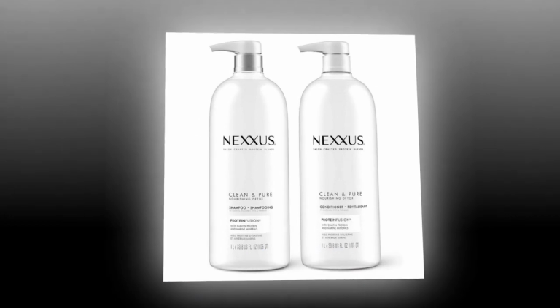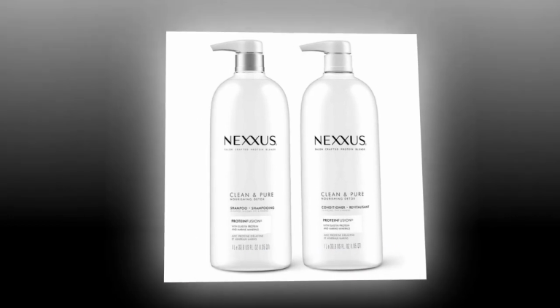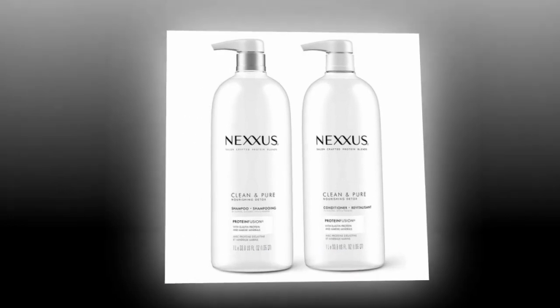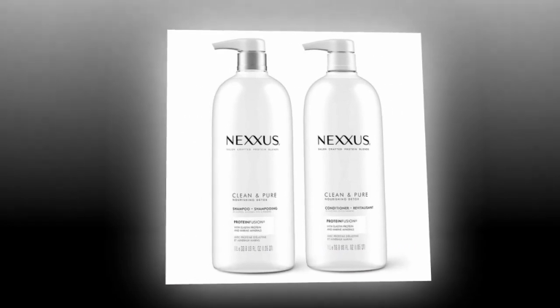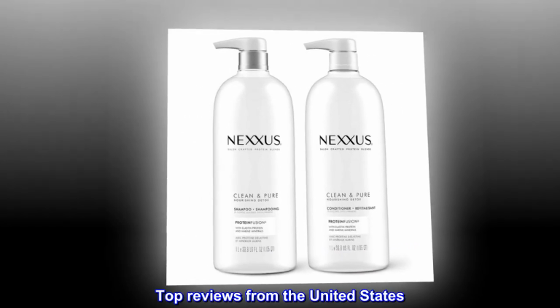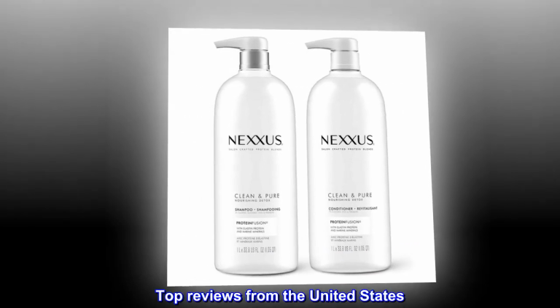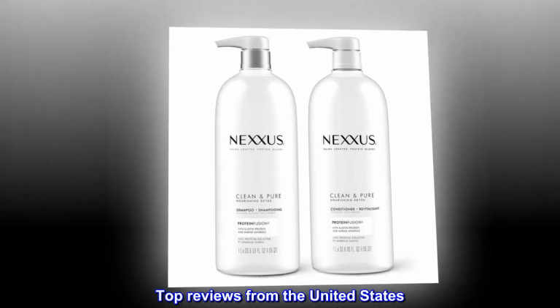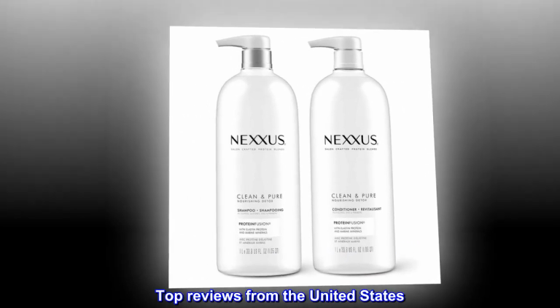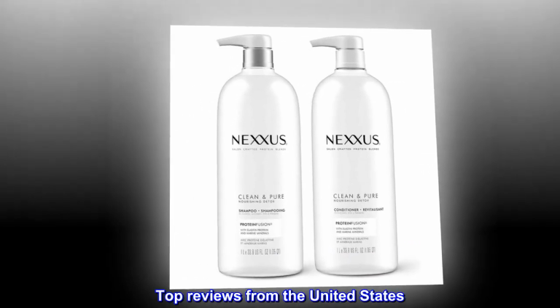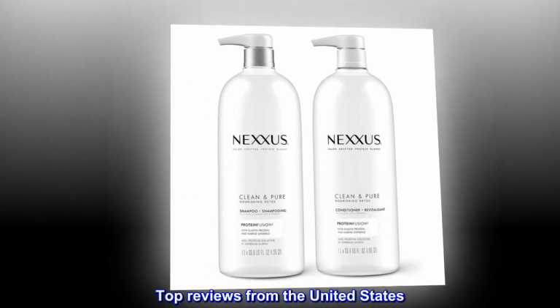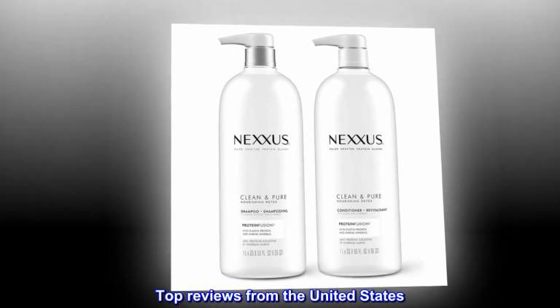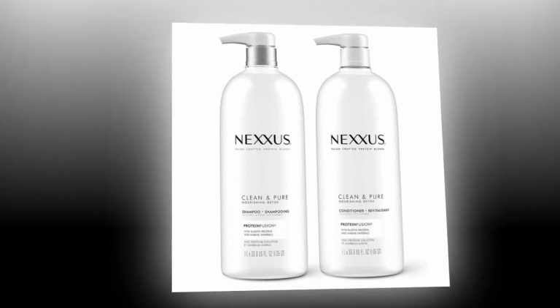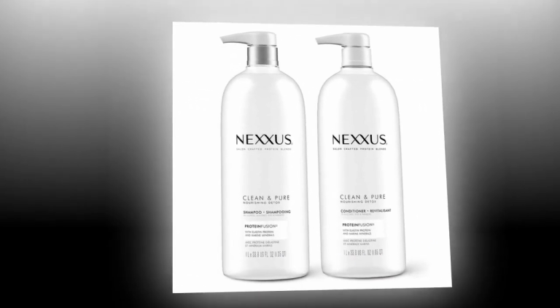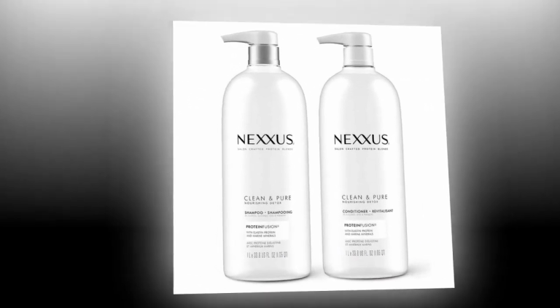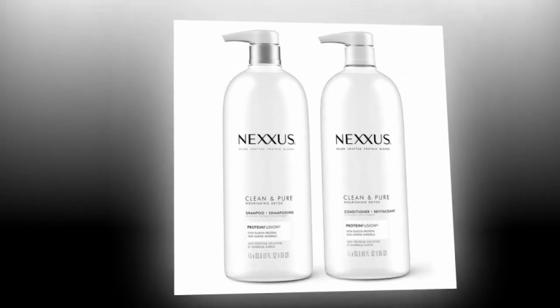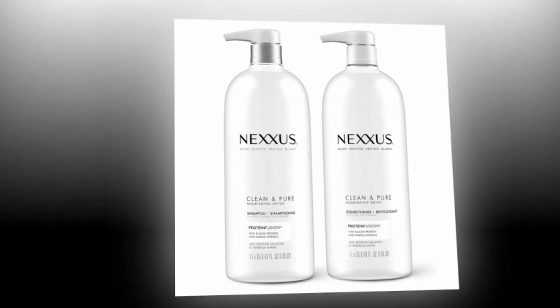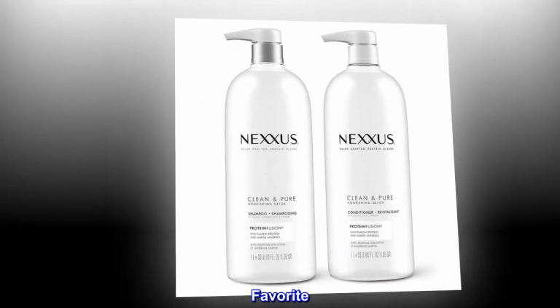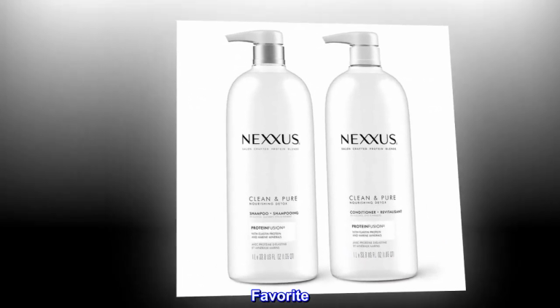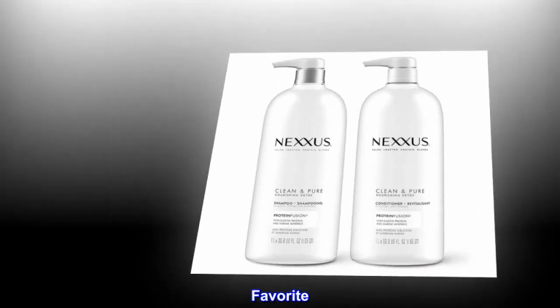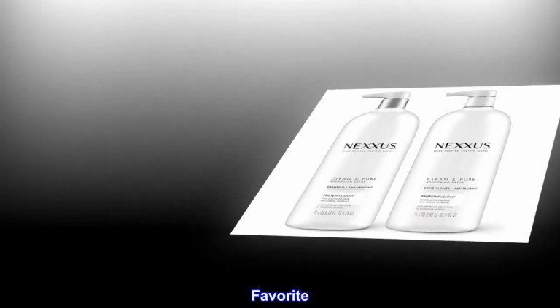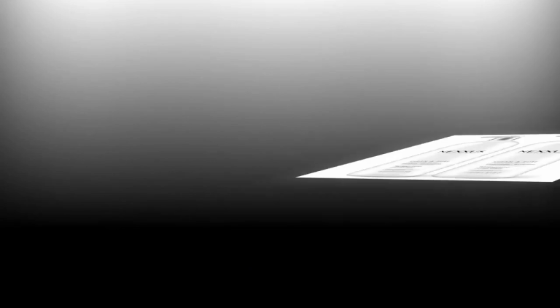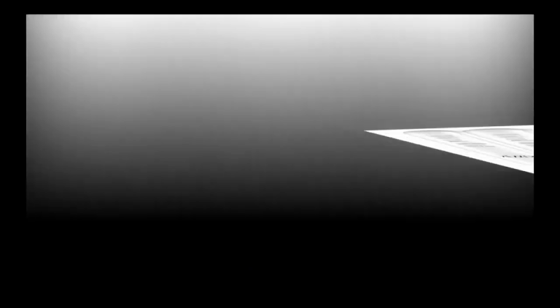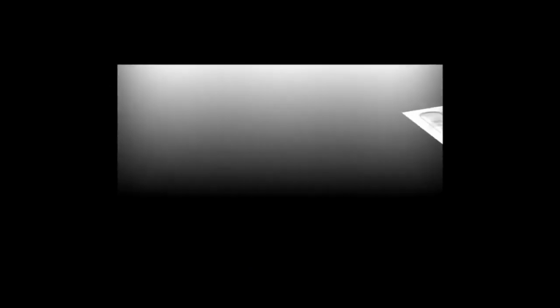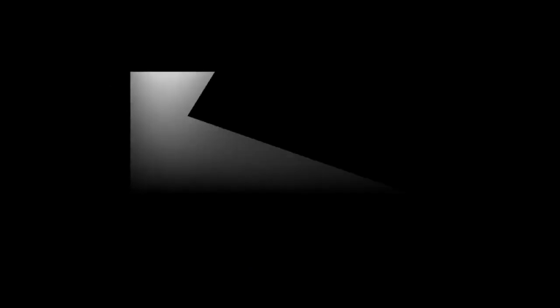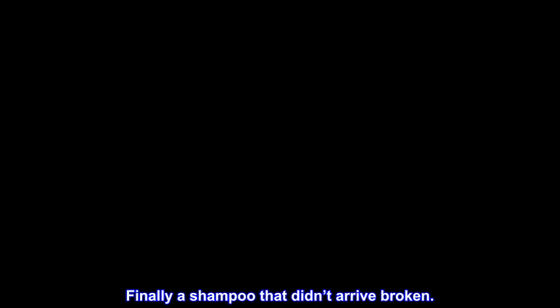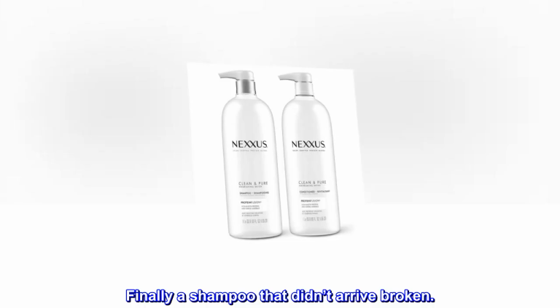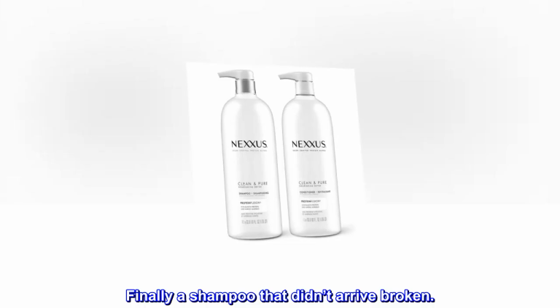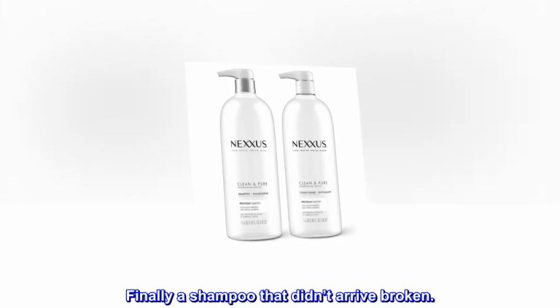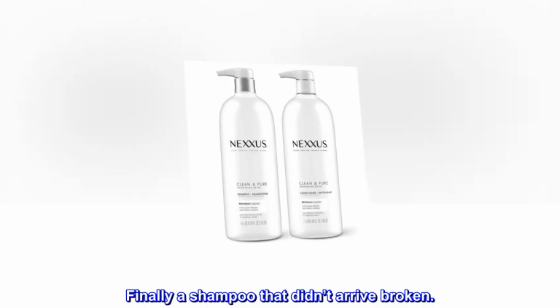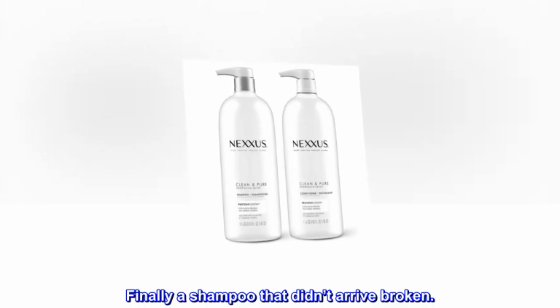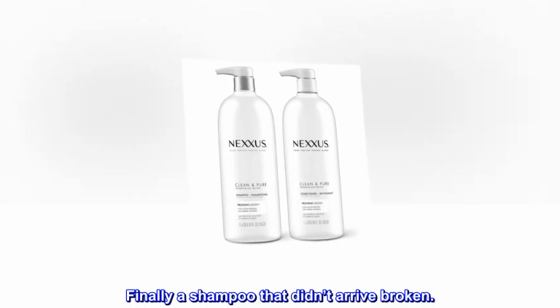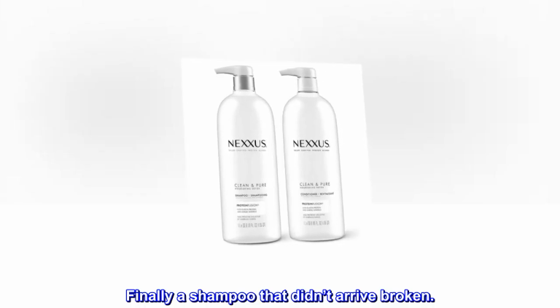Top Reviews from the United States. Favorite: Finally a shampoo that didn't arrive broken.